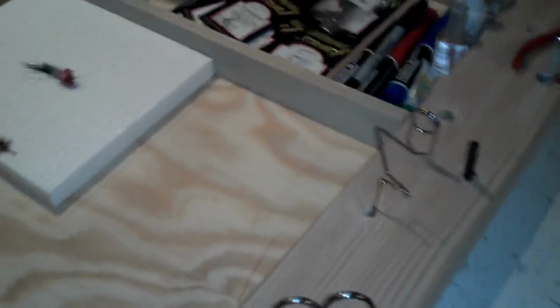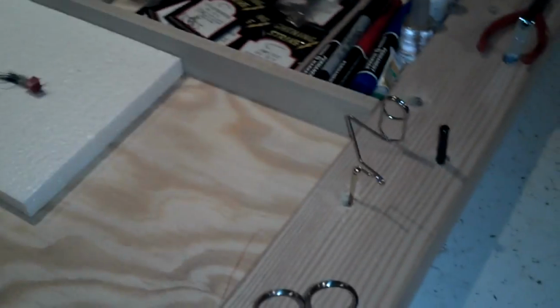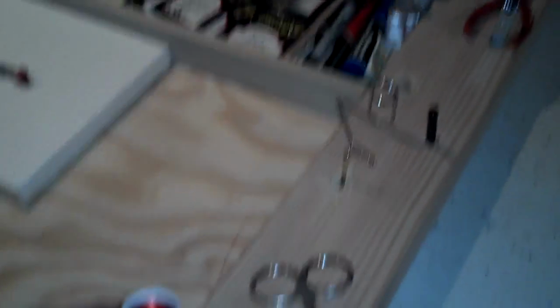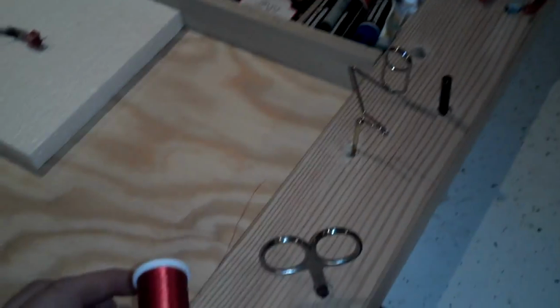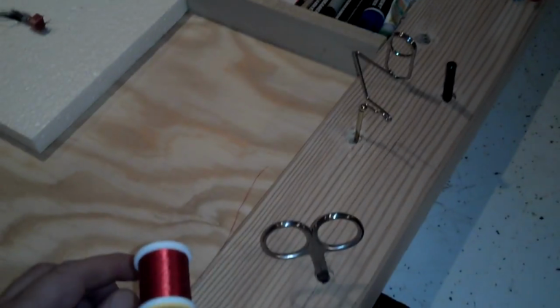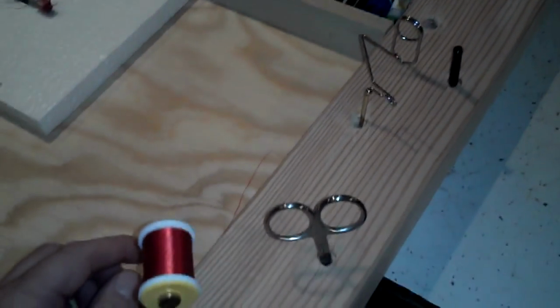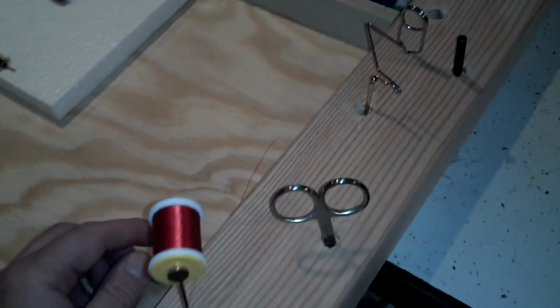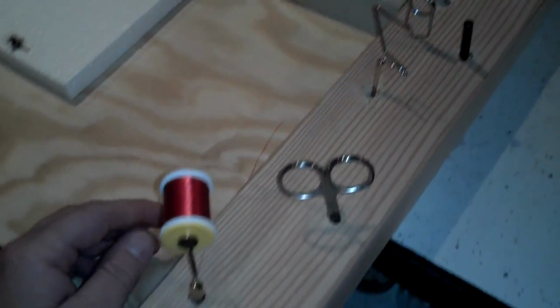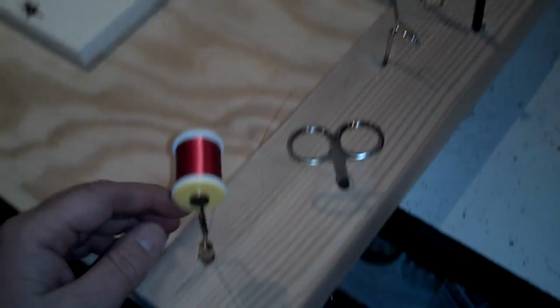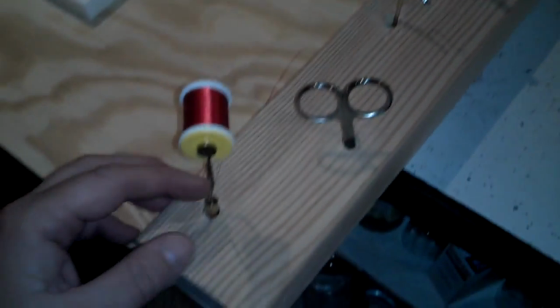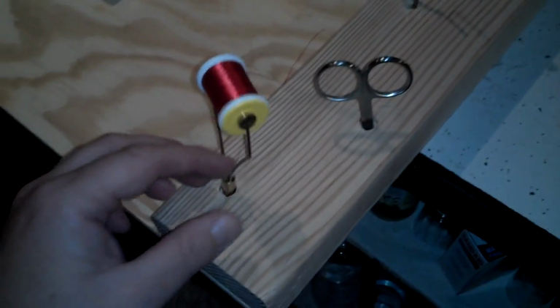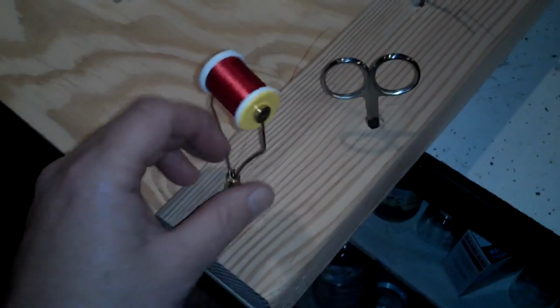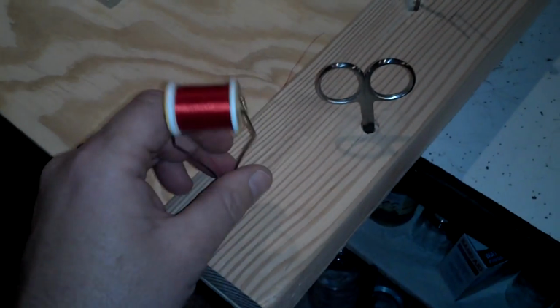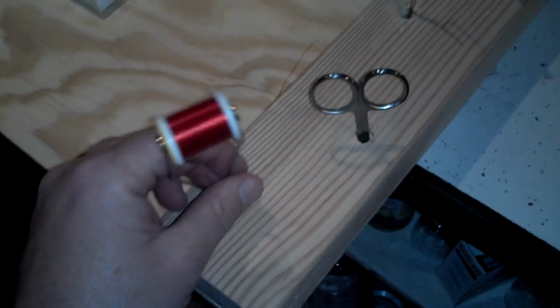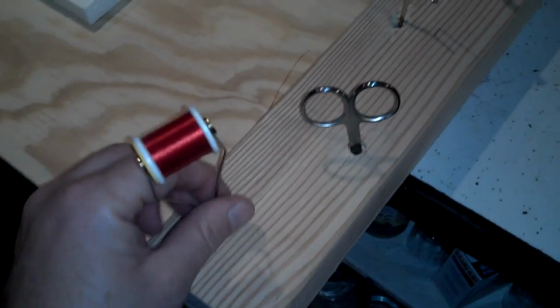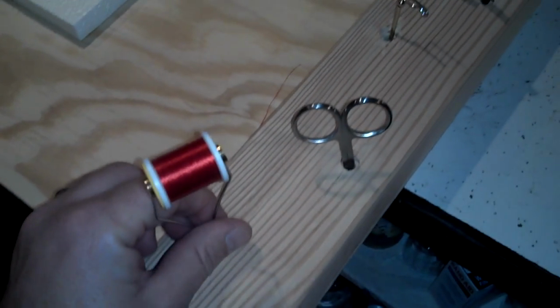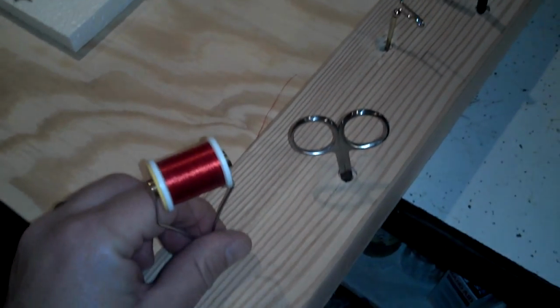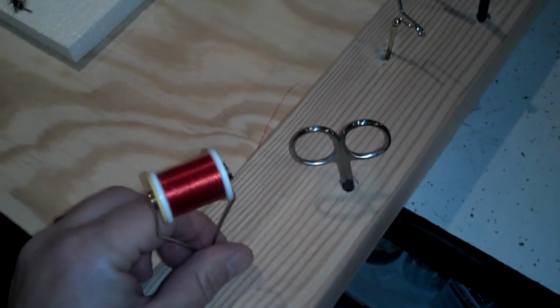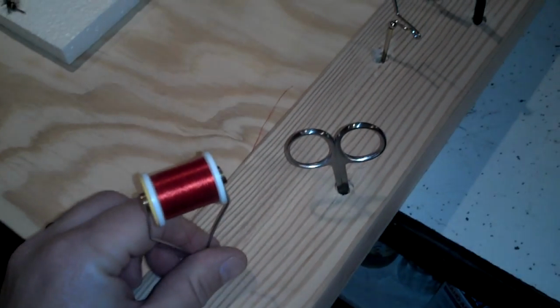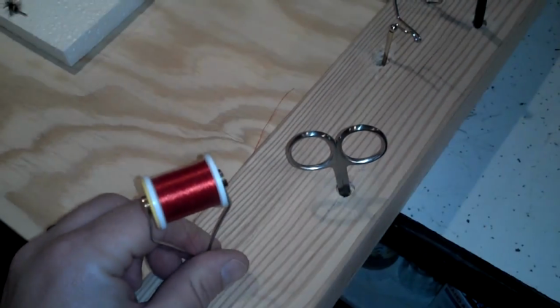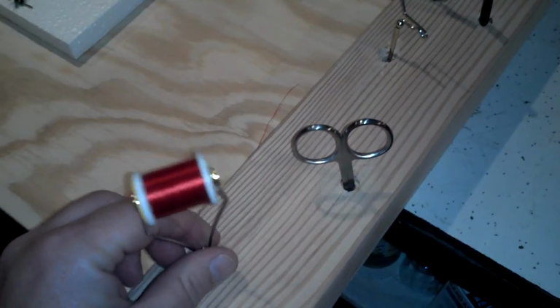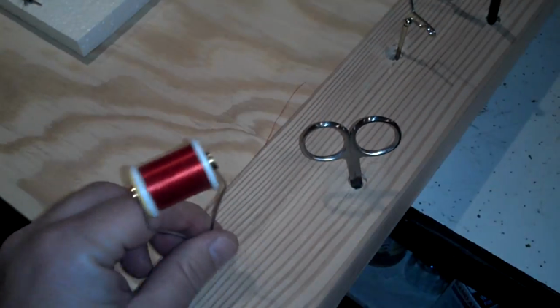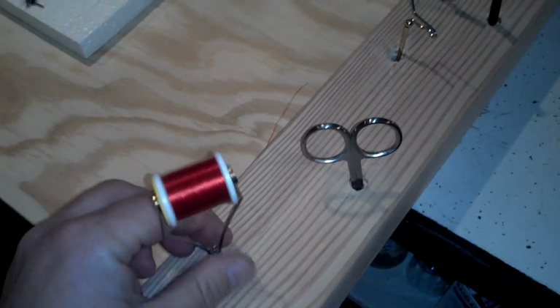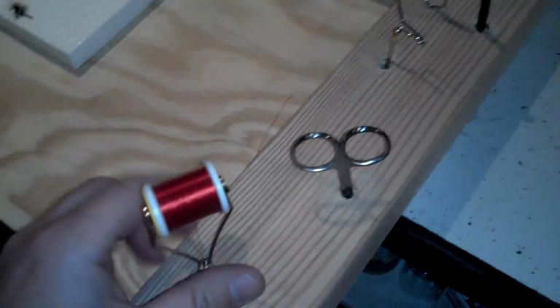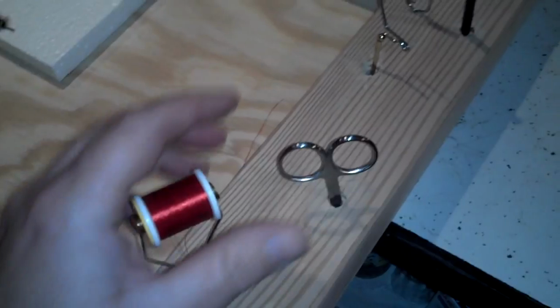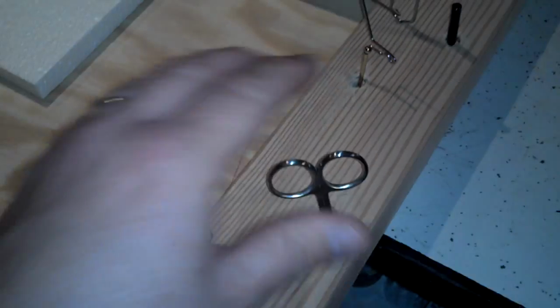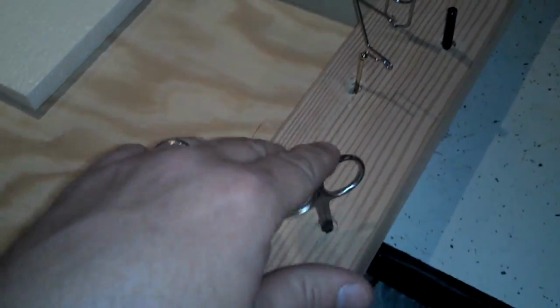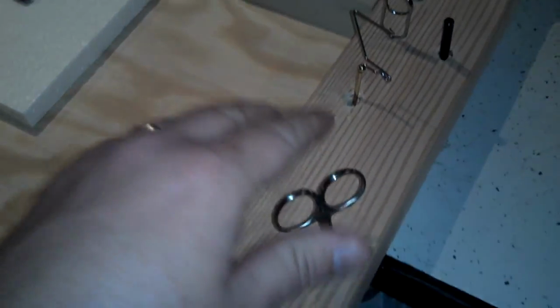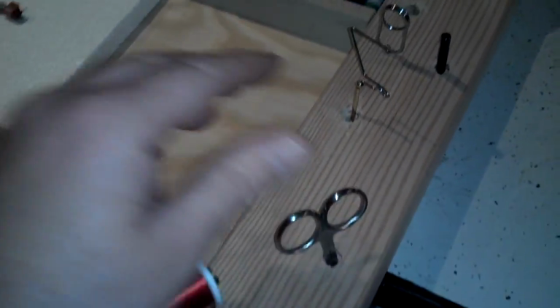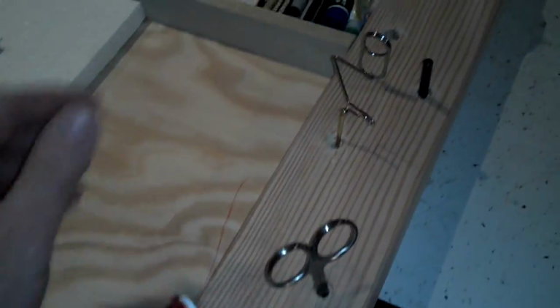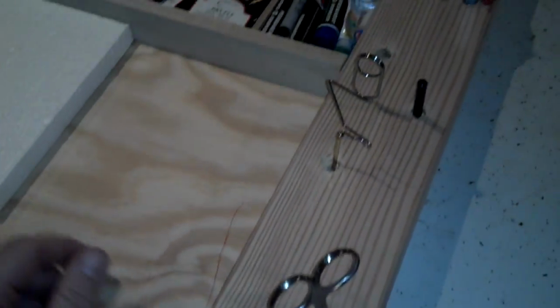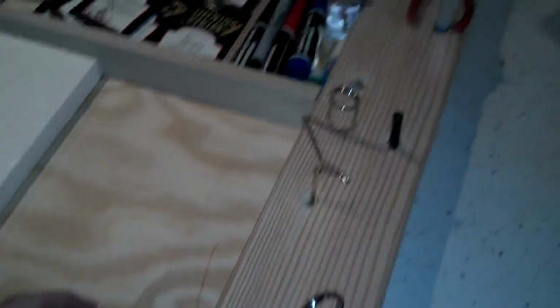The tool caddy — I just drilled some holes, put my tools in: bobbin, scissors, and whatnot.